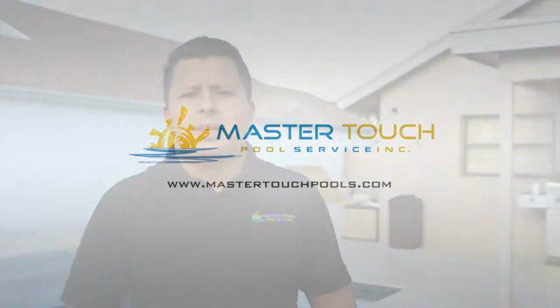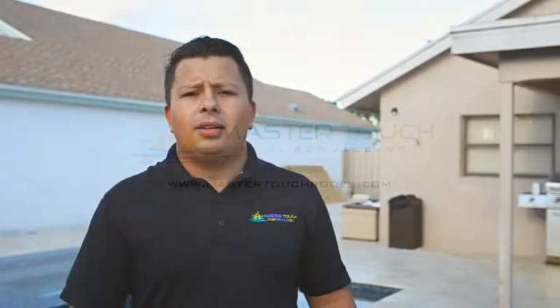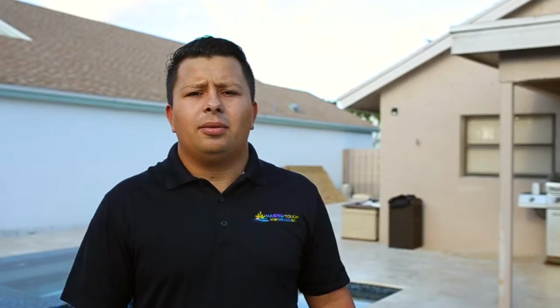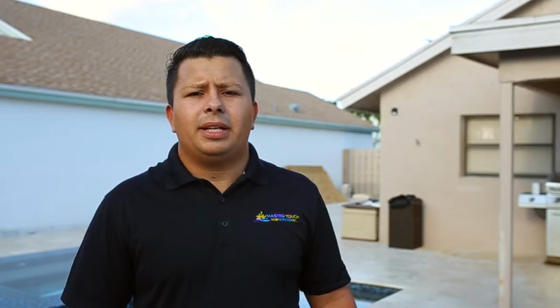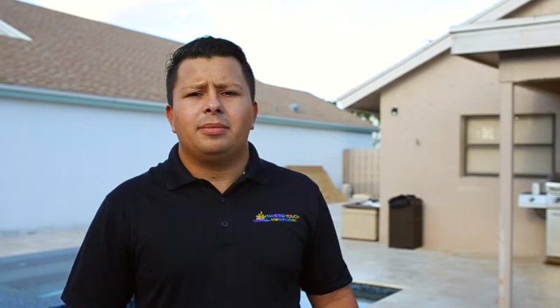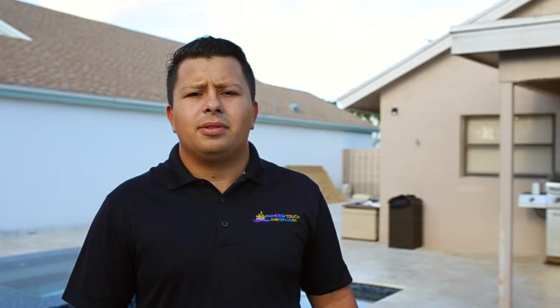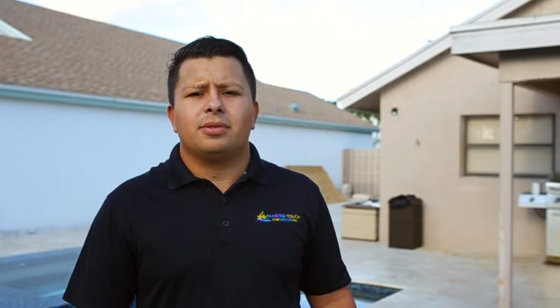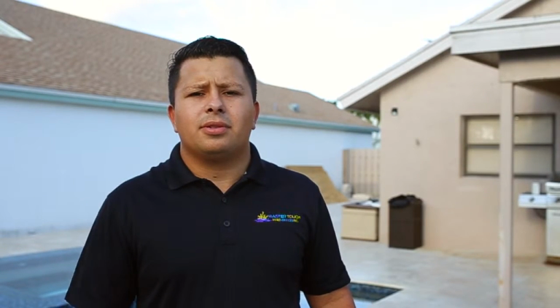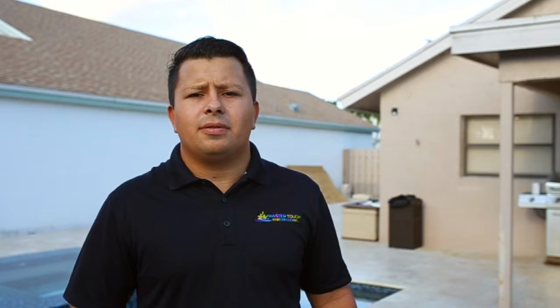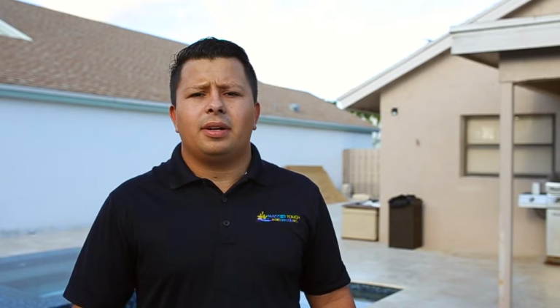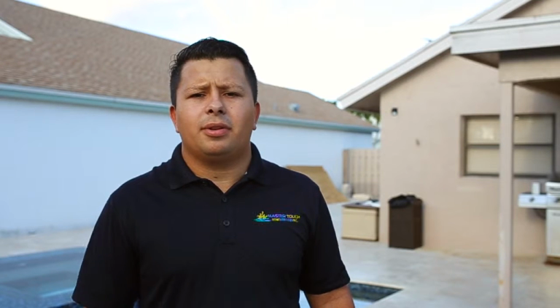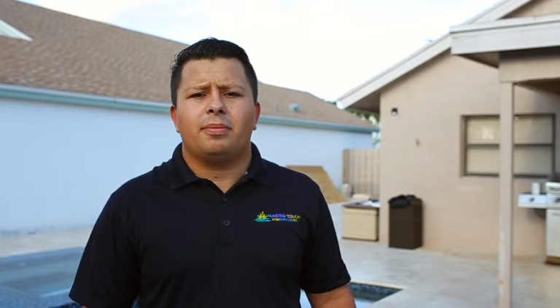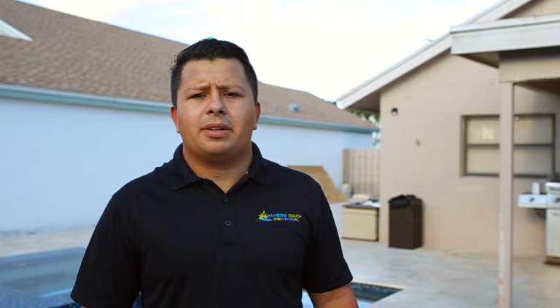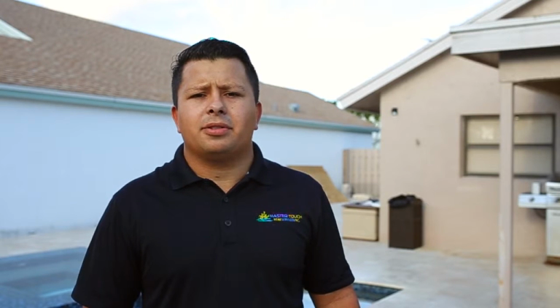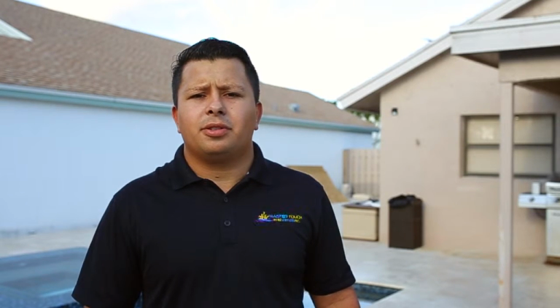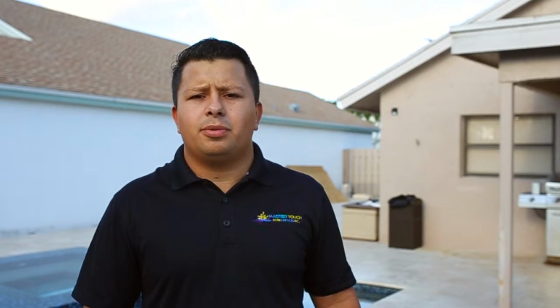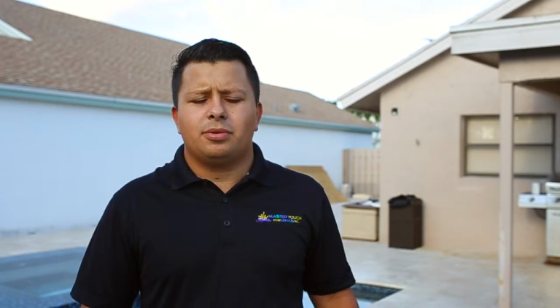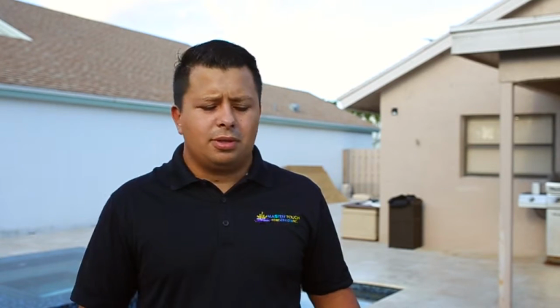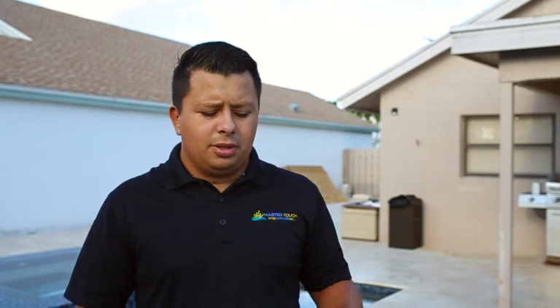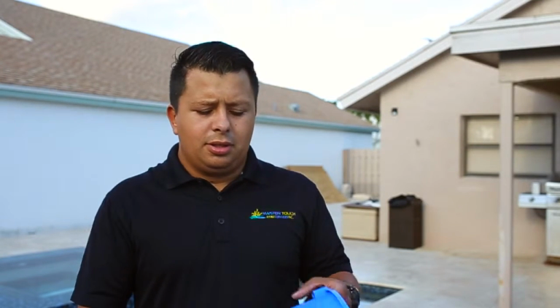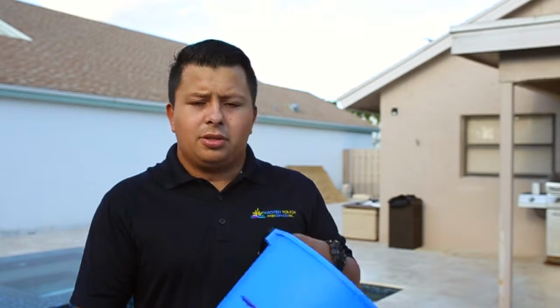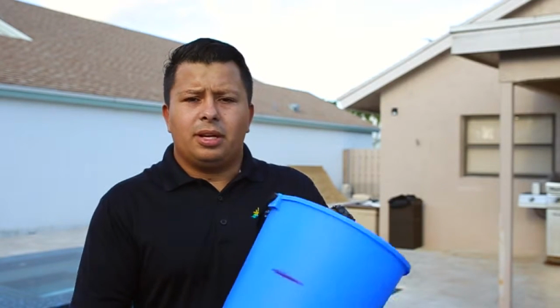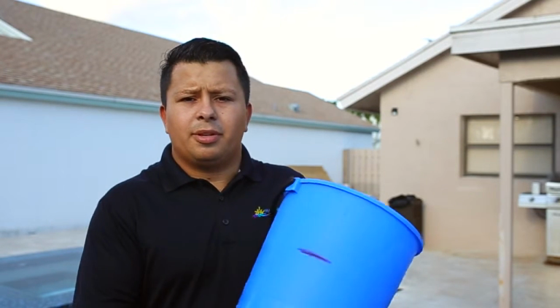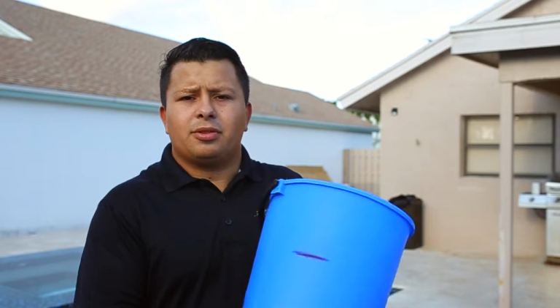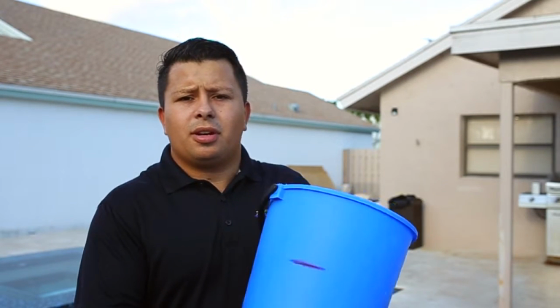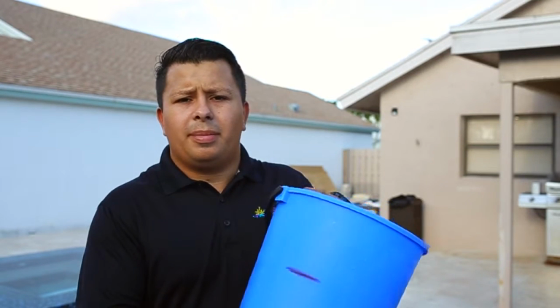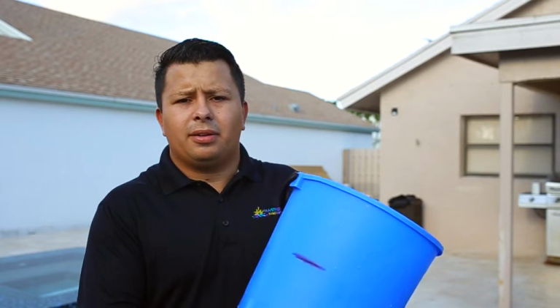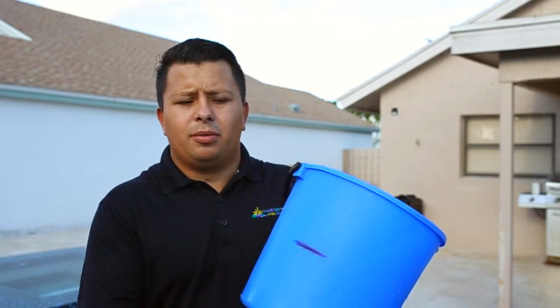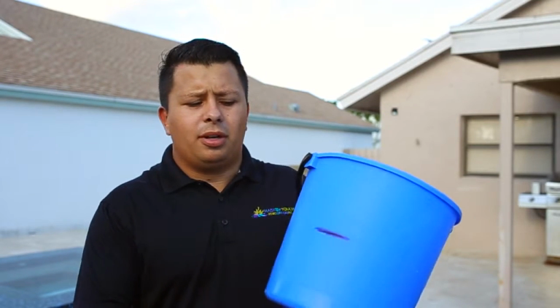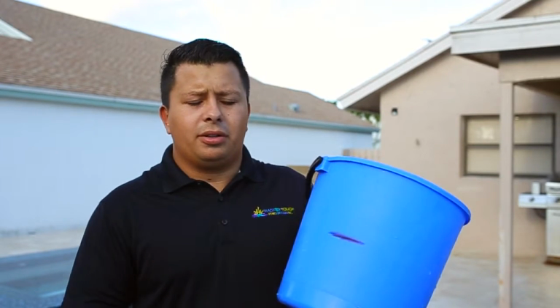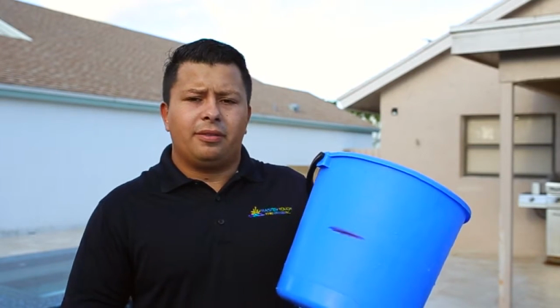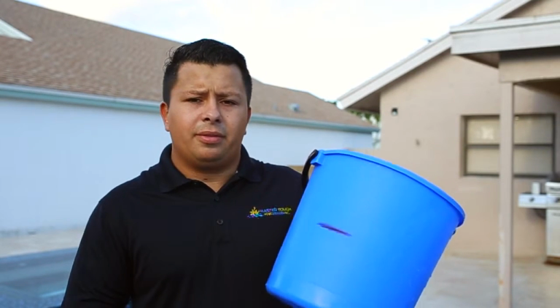Hello, my name is Nilsson Silva. I'm with Master Touch Pools. Today I'm going to talk about the water level.